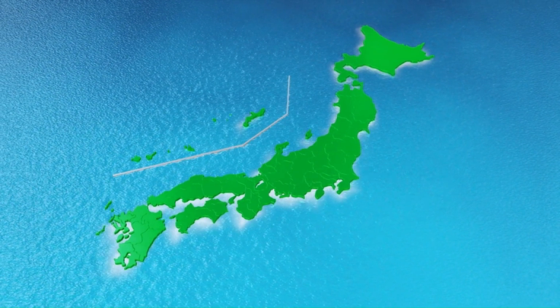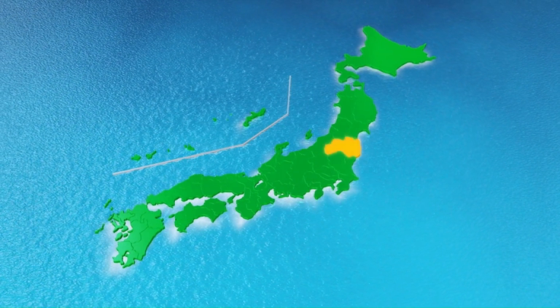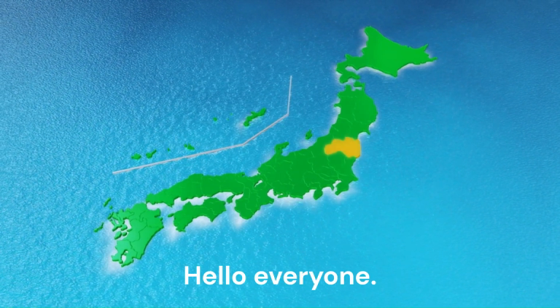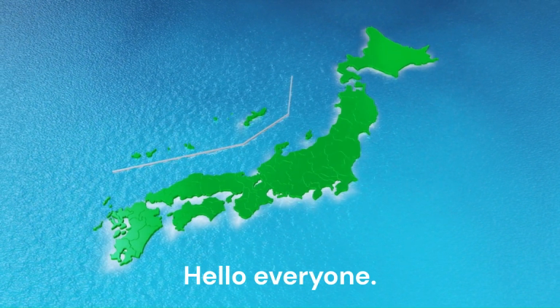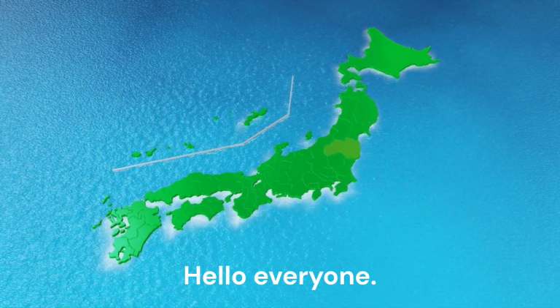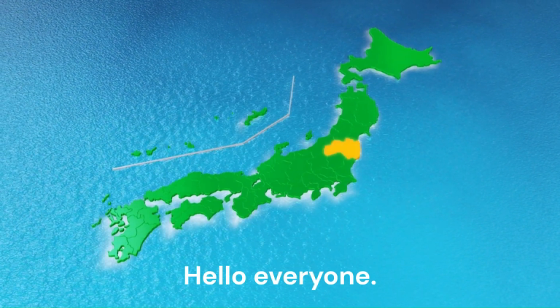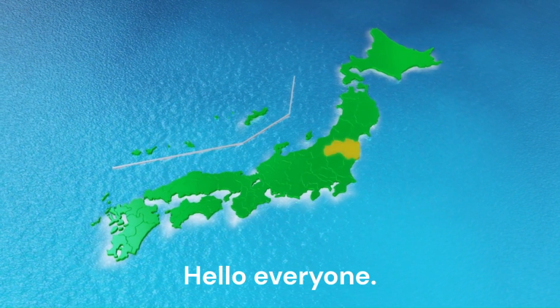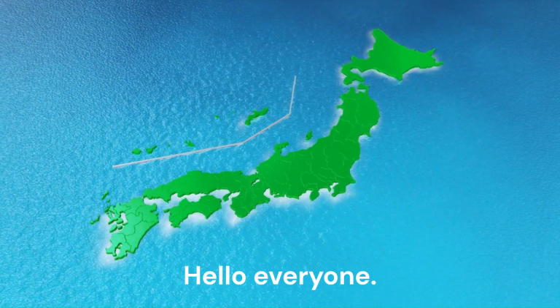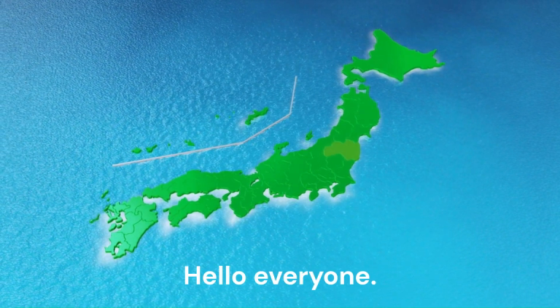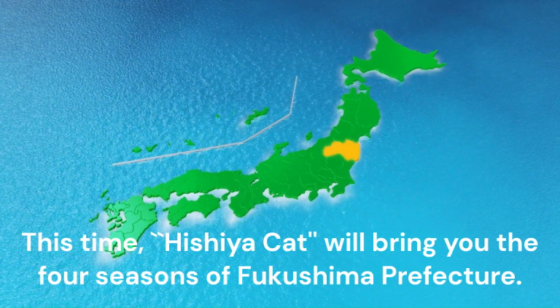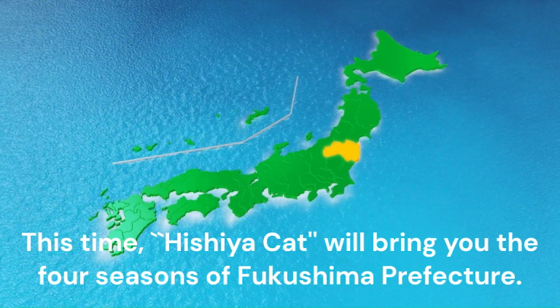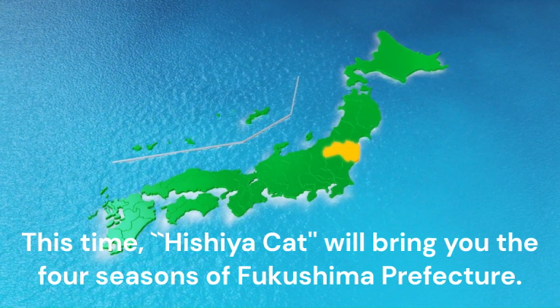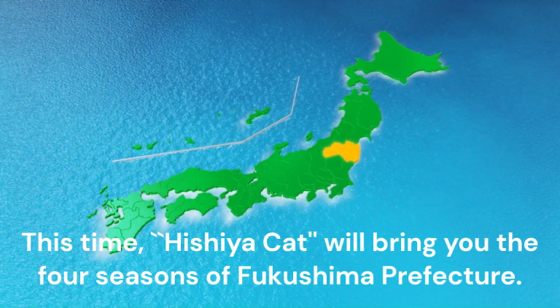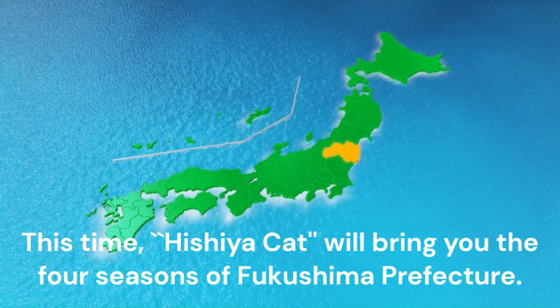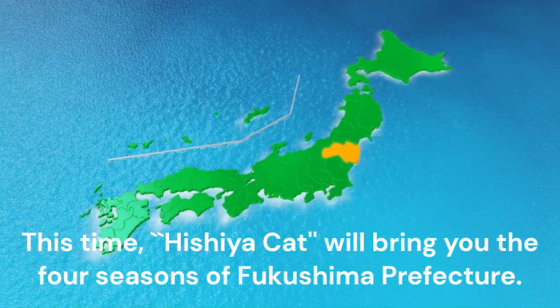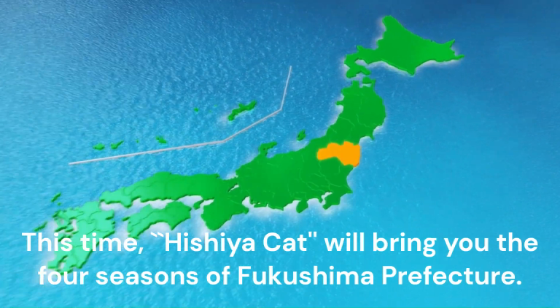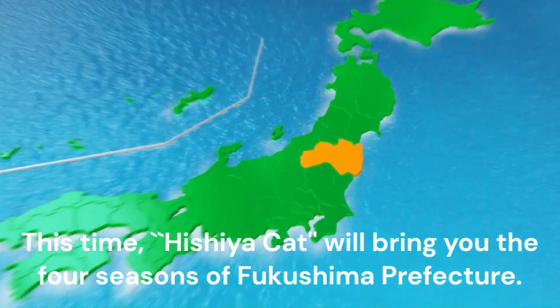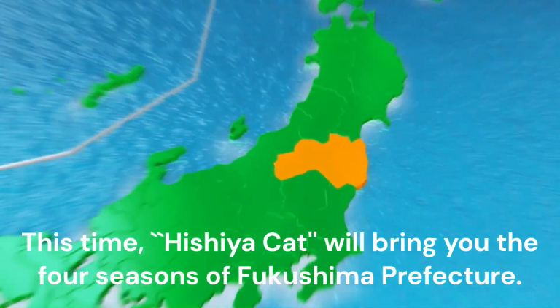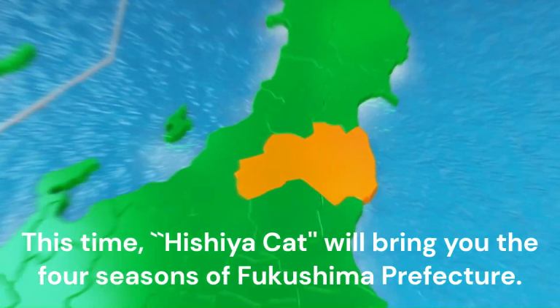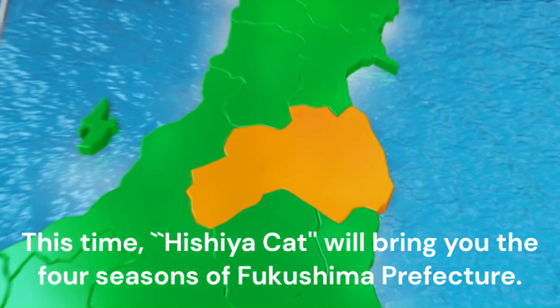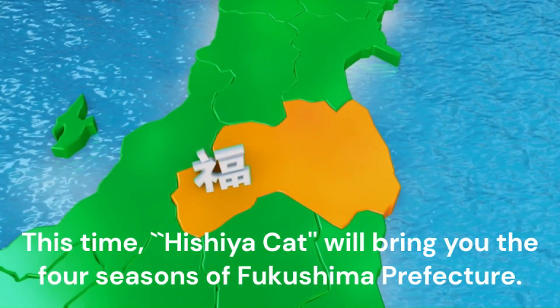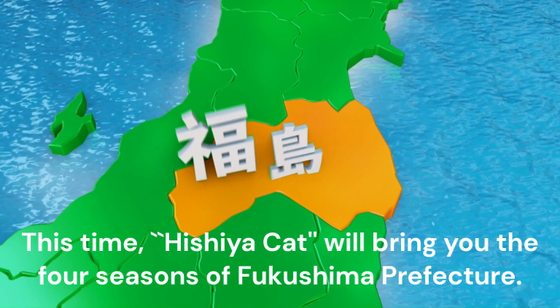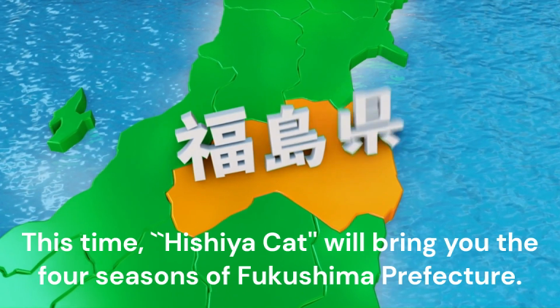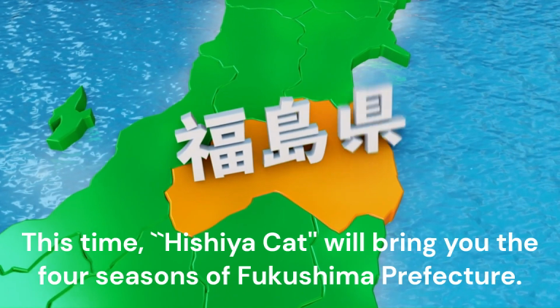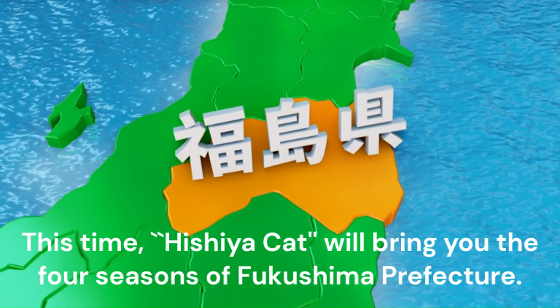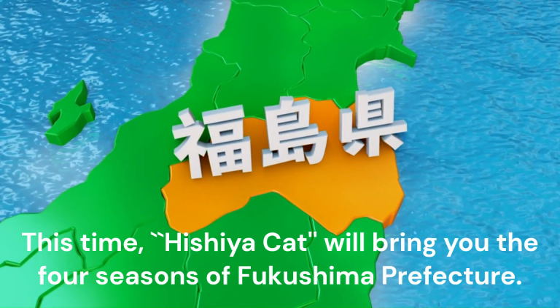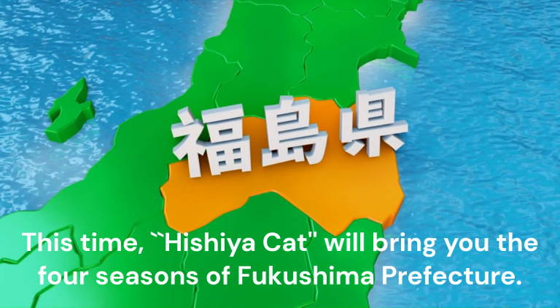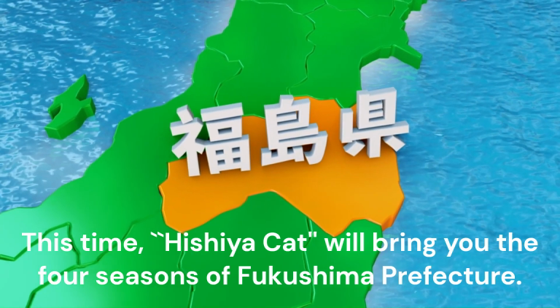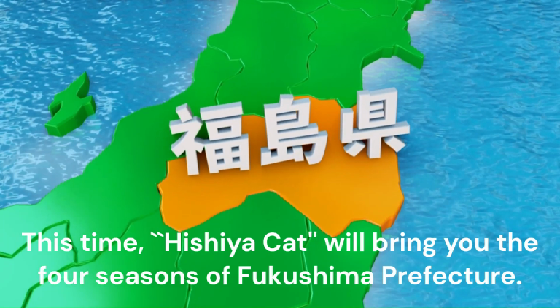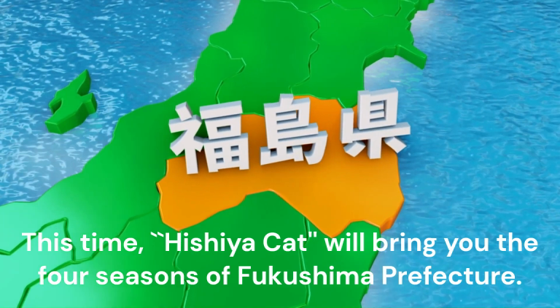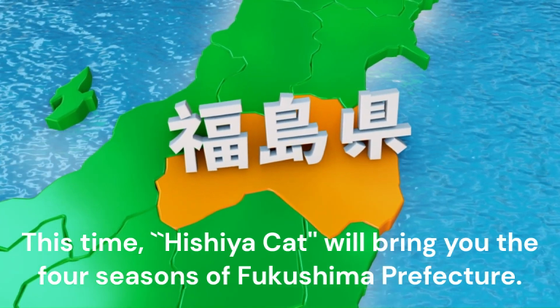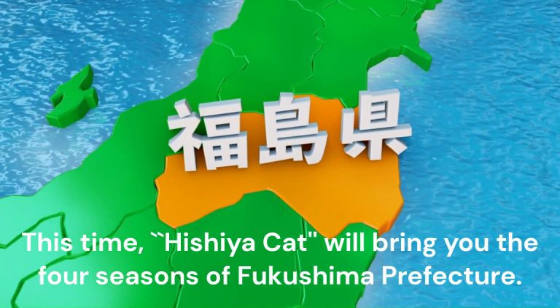Hello everyone. This time, Hishiya Cat will bring you the four seasons of Fukushima Prefecture.